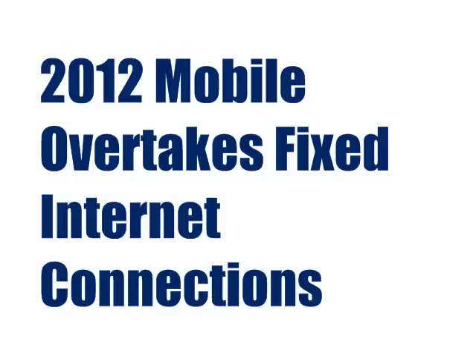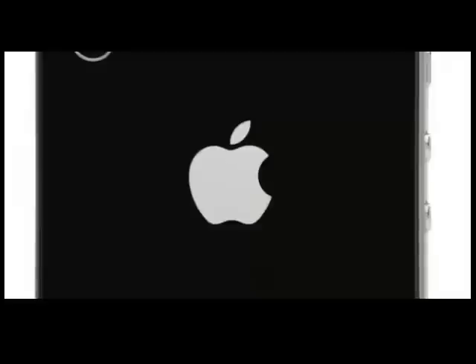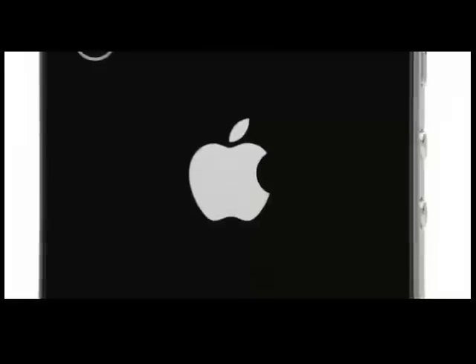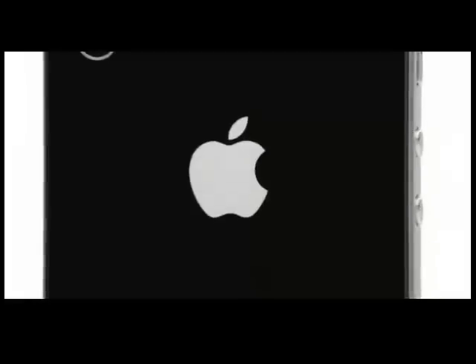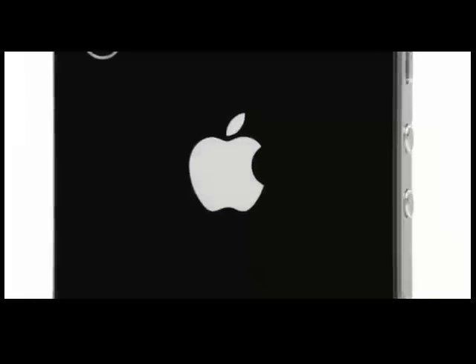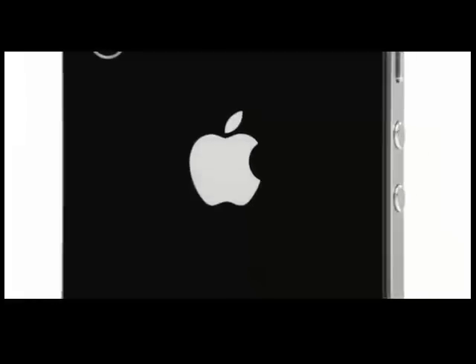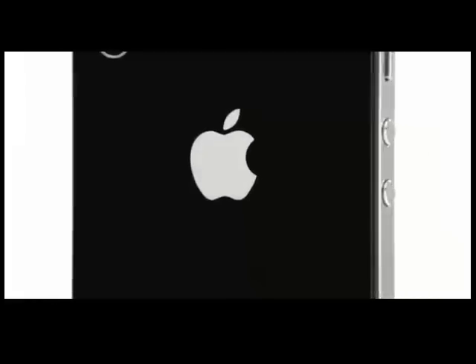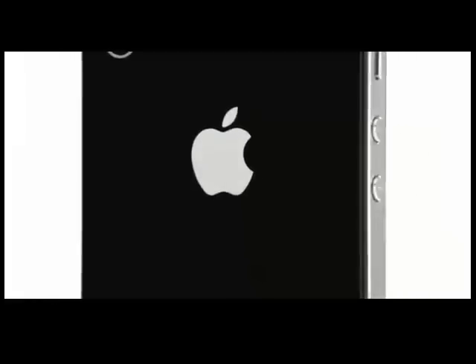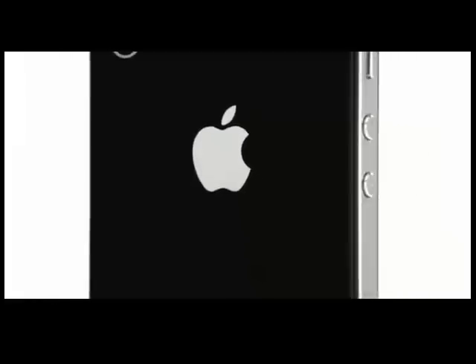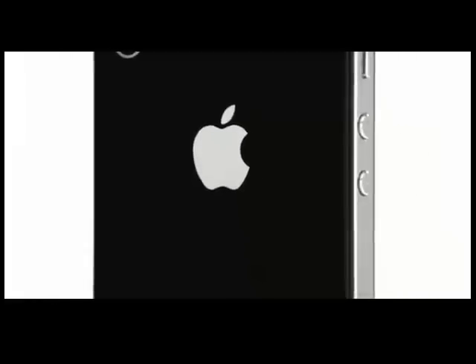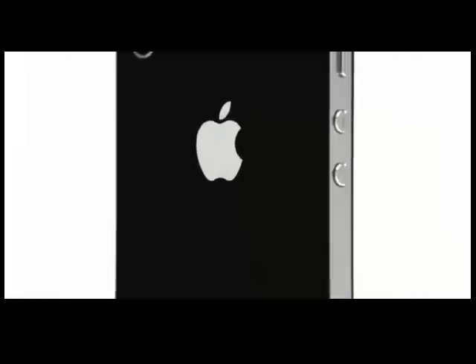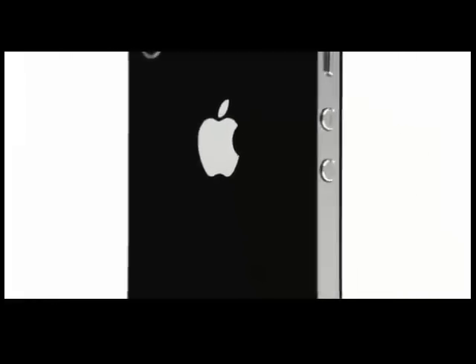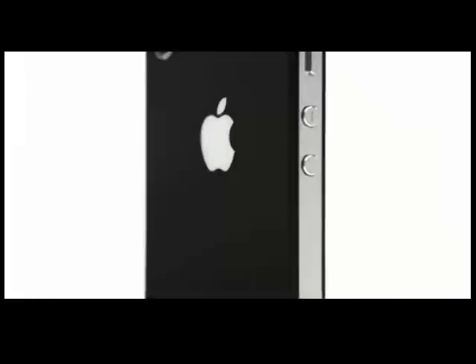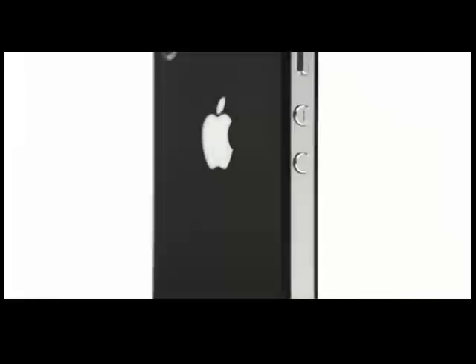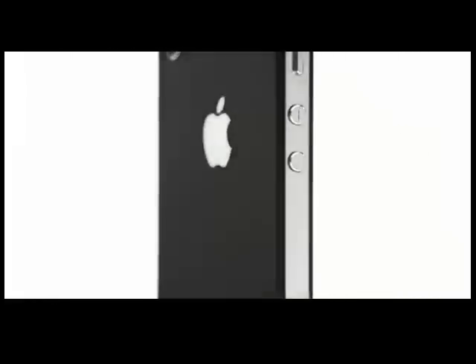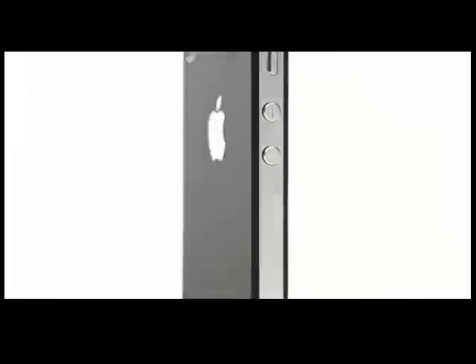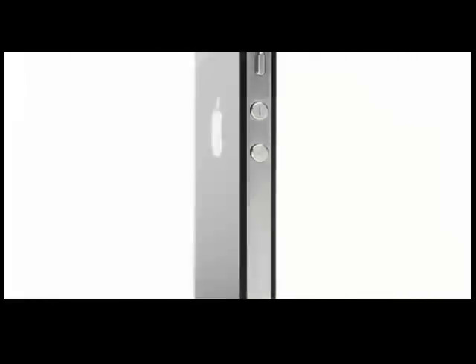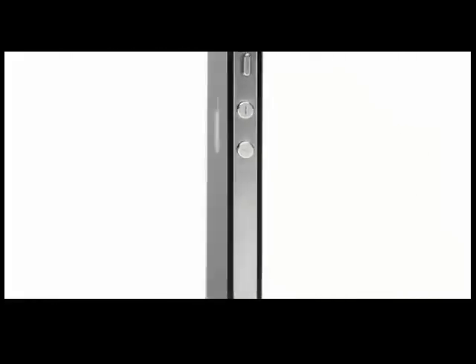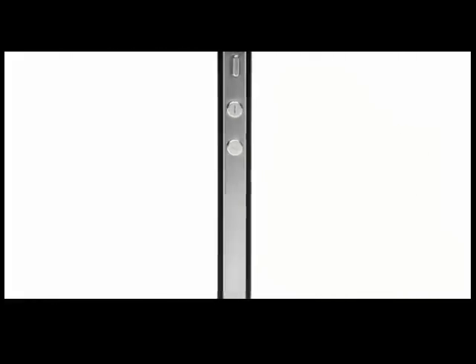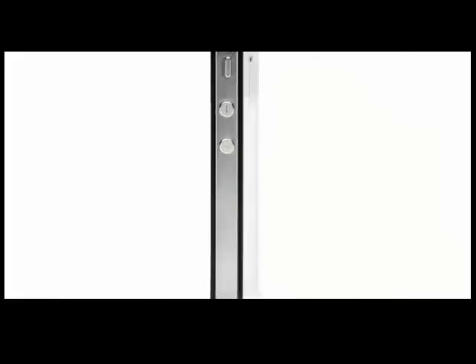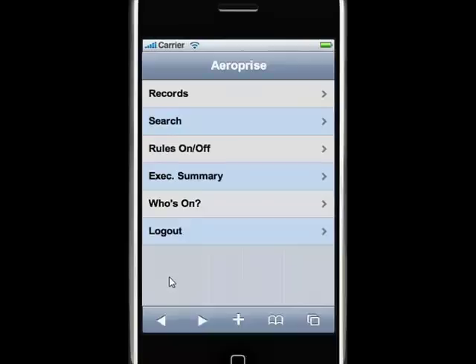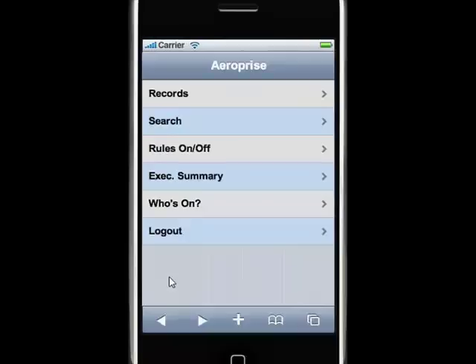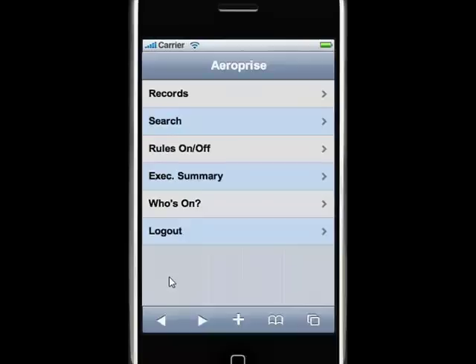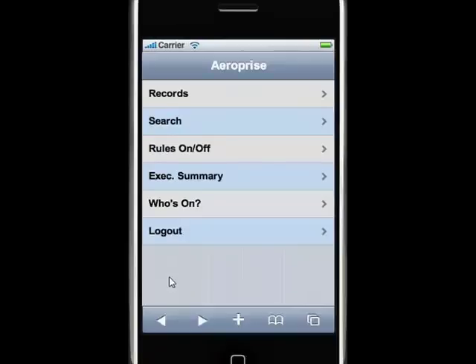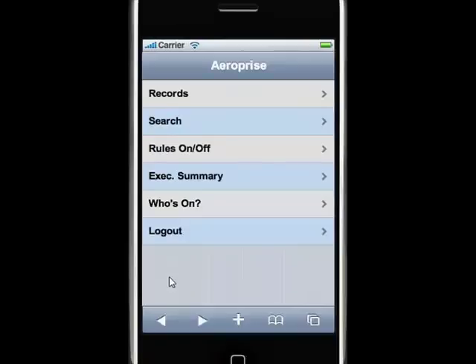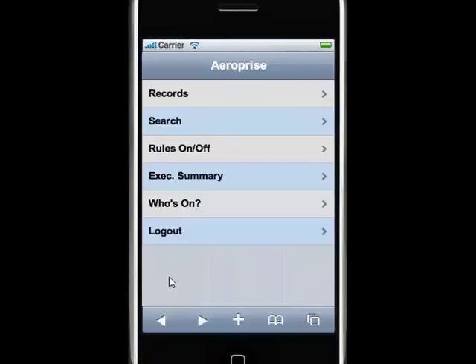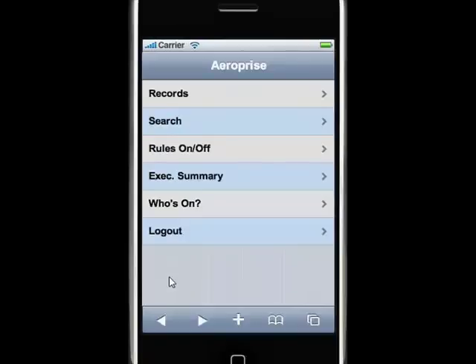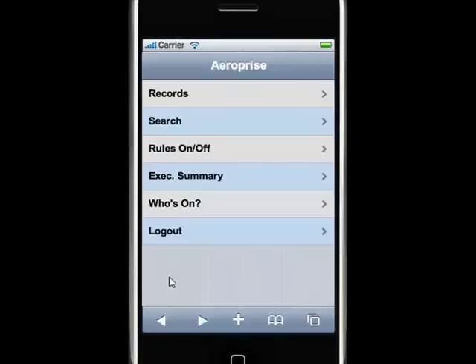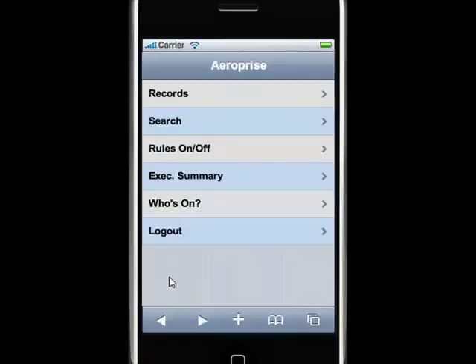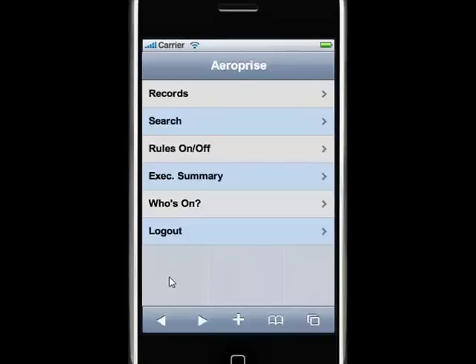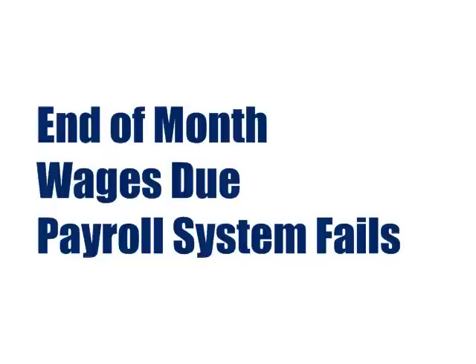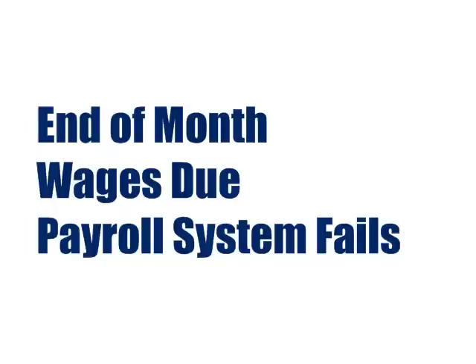I'm here to introduce you to Mobile BMC Remedy from iPhone, an exciting new product from Aeroprise. First, an example.